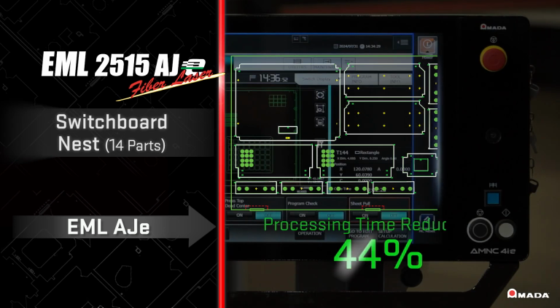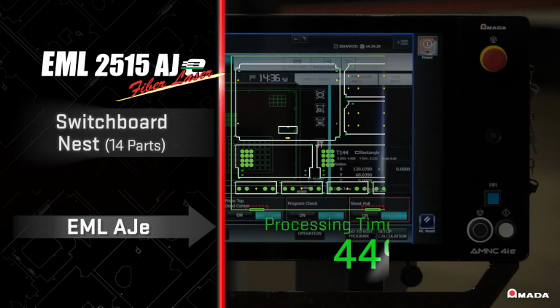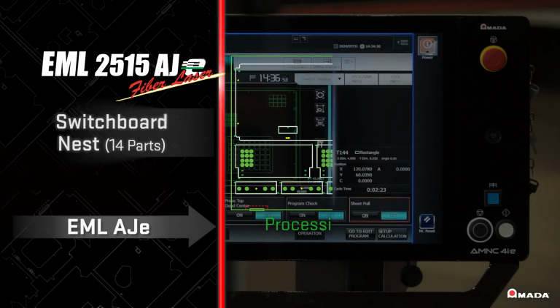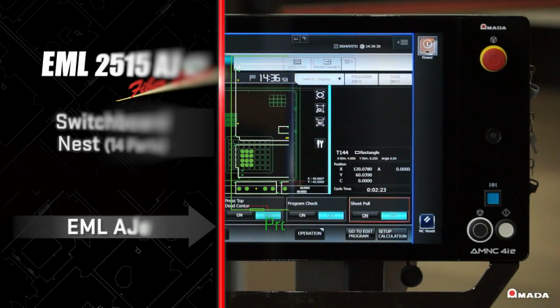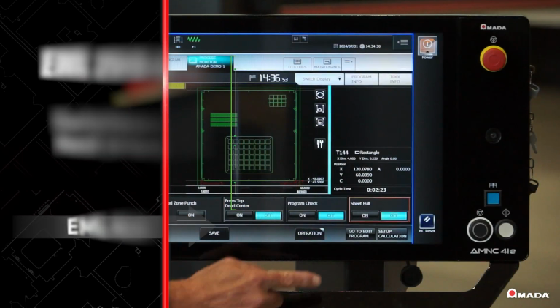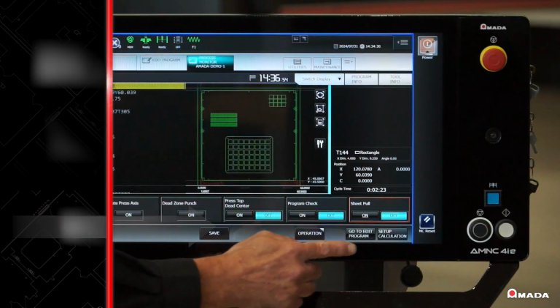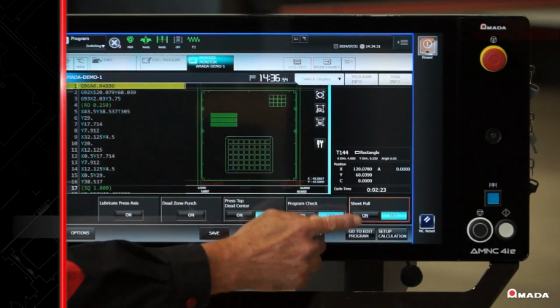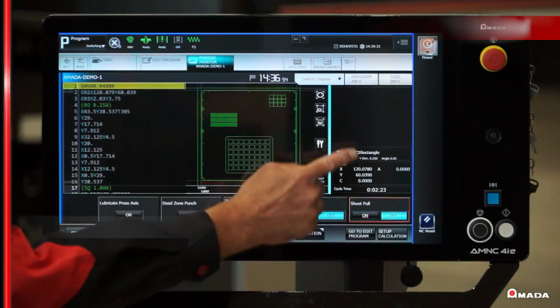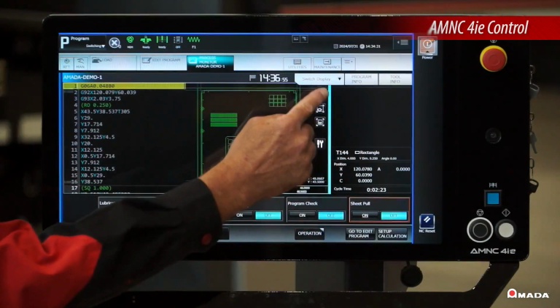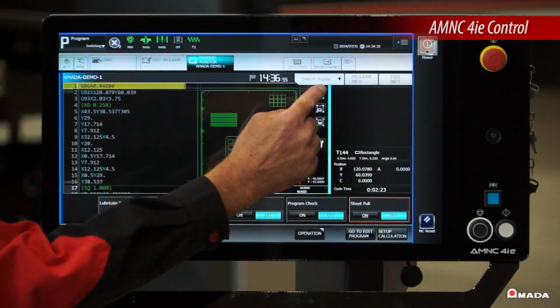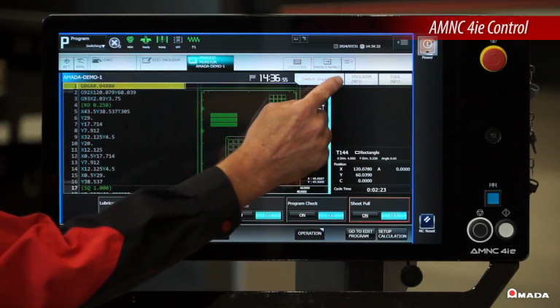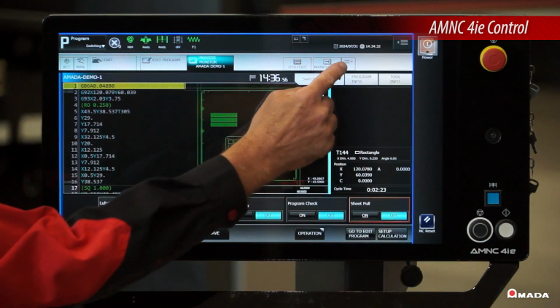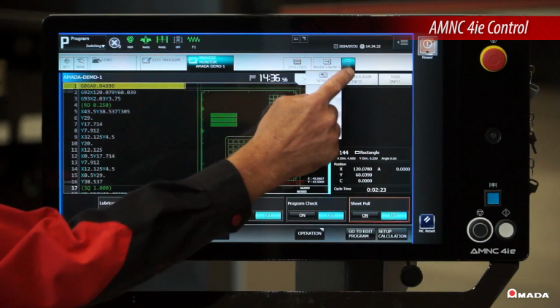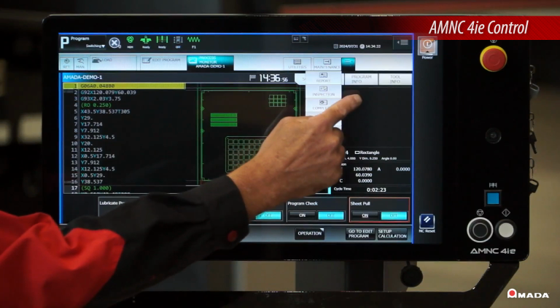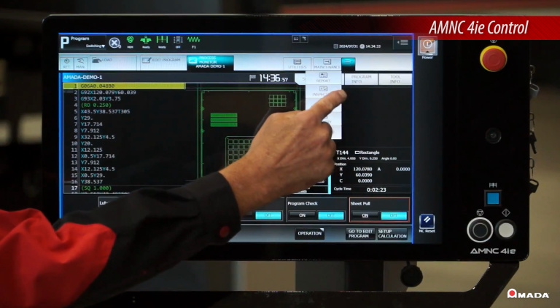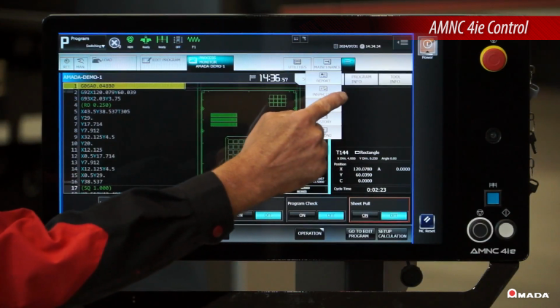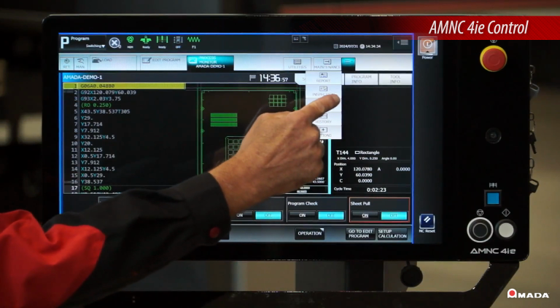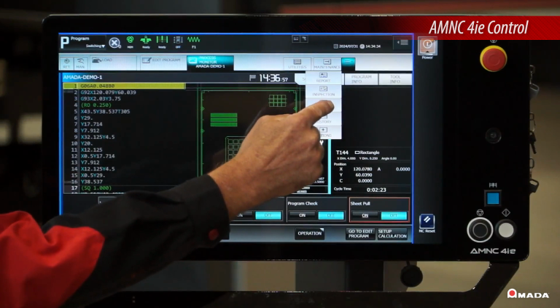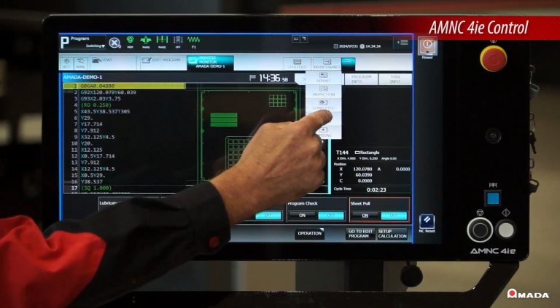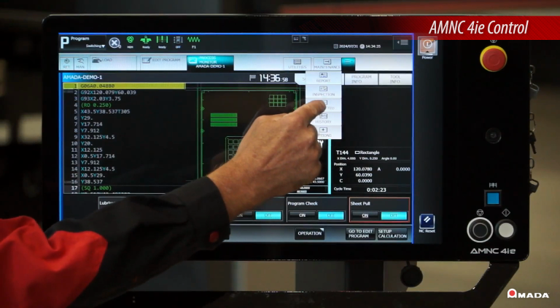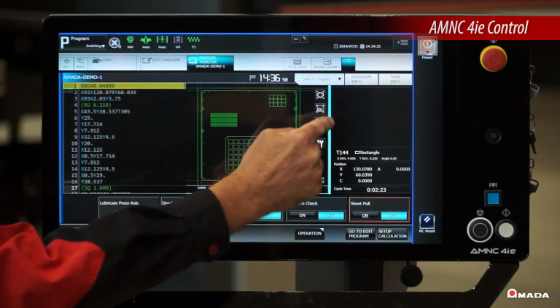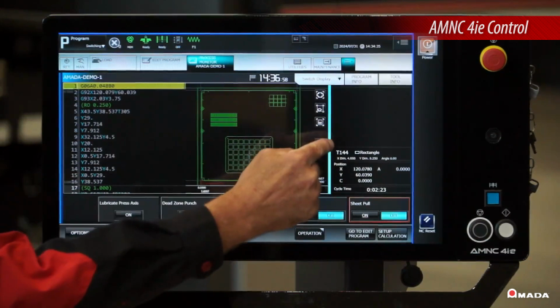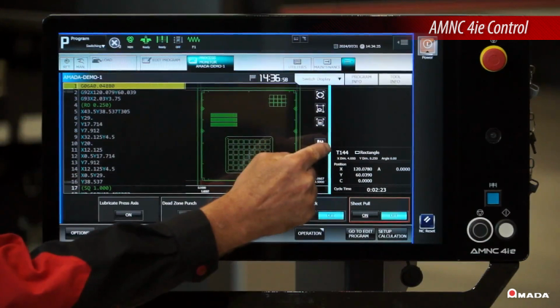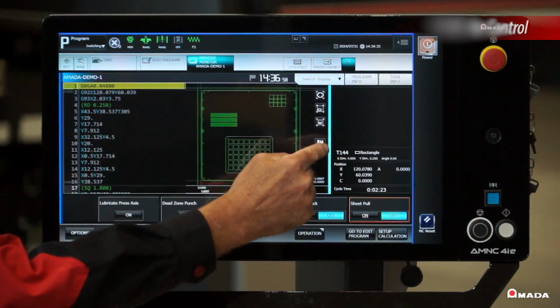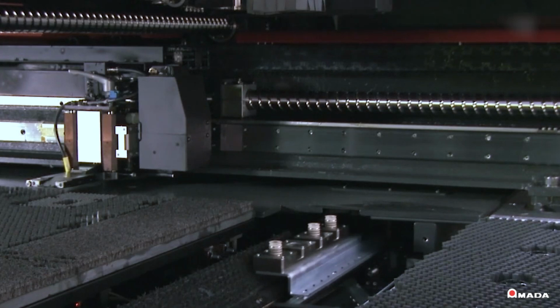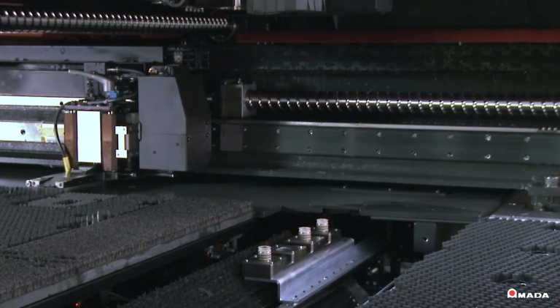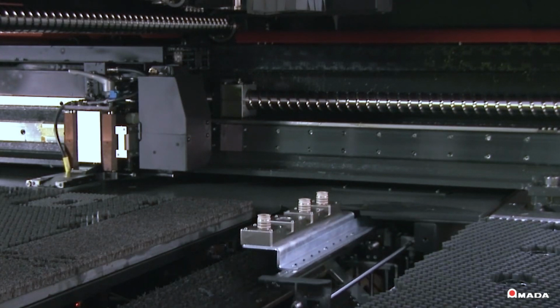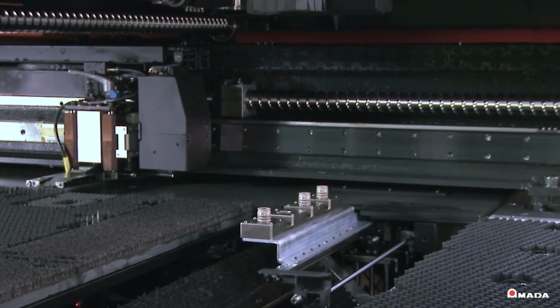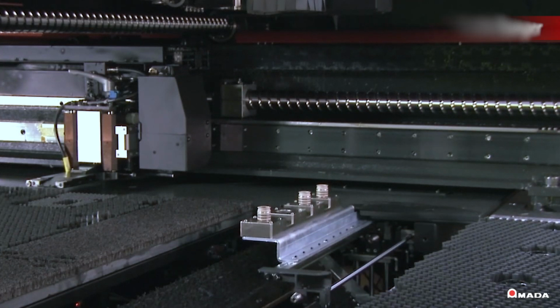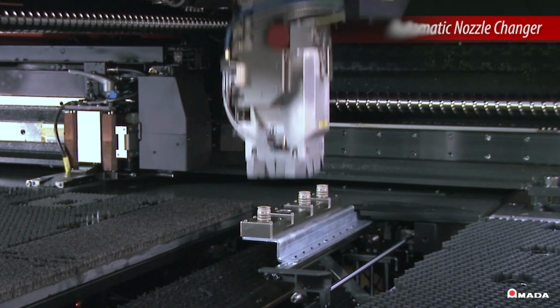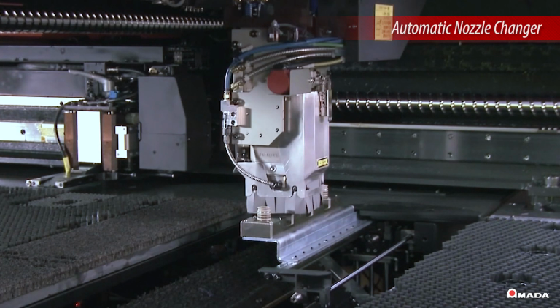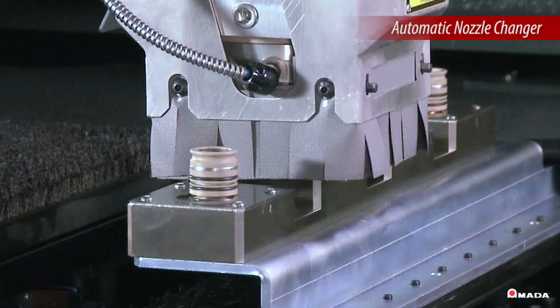Fabricators can monitor the workpiece via the AMNC 4IE control and program nozzle changes to incorporate the next job.